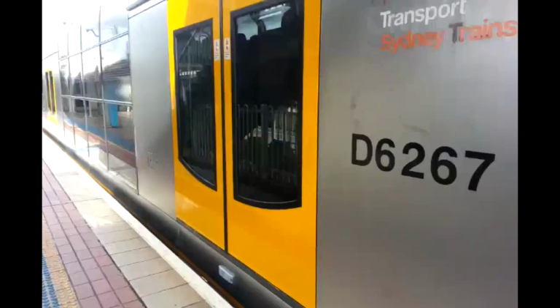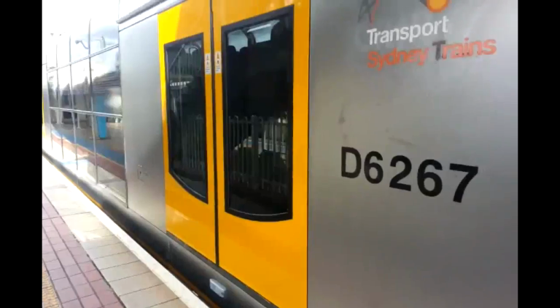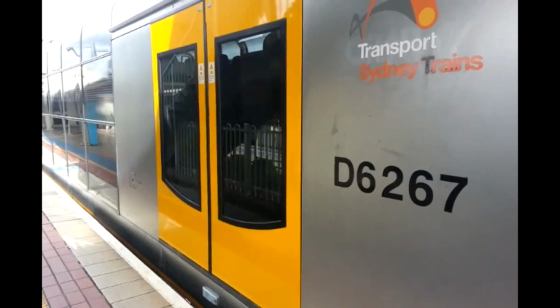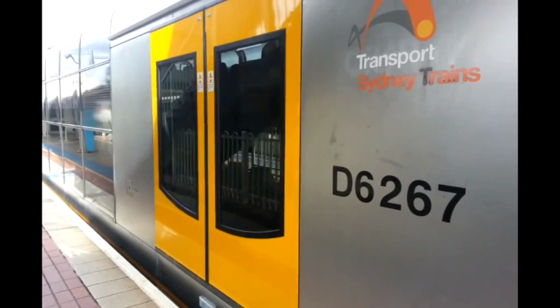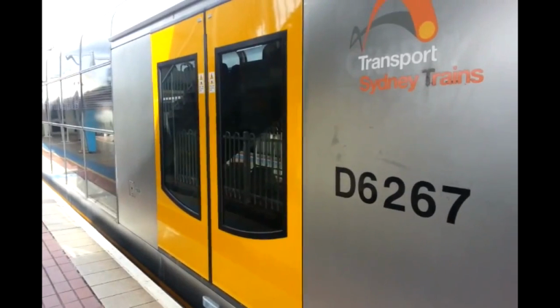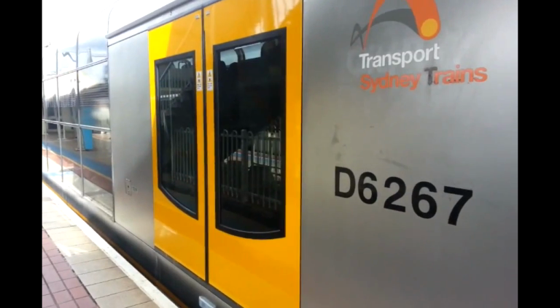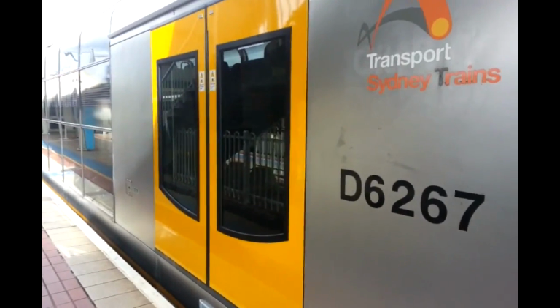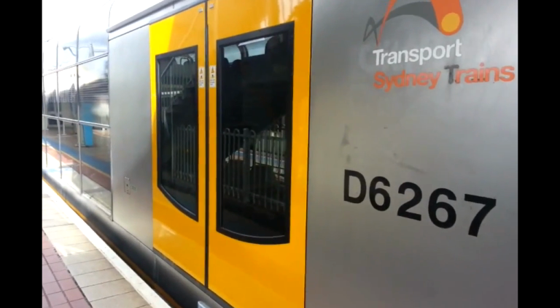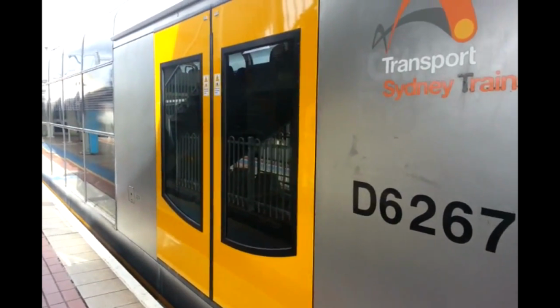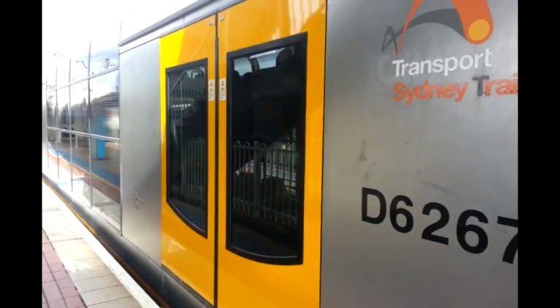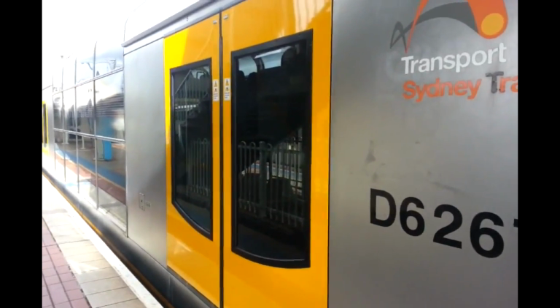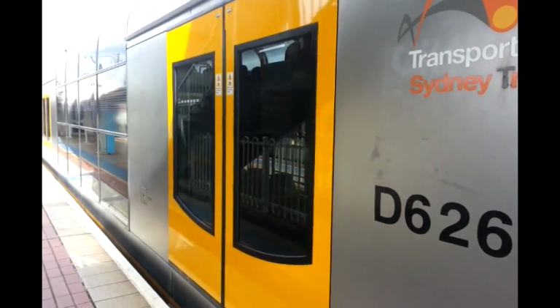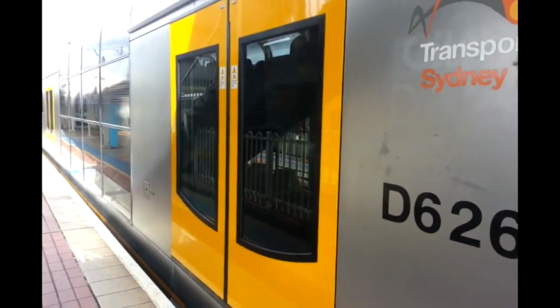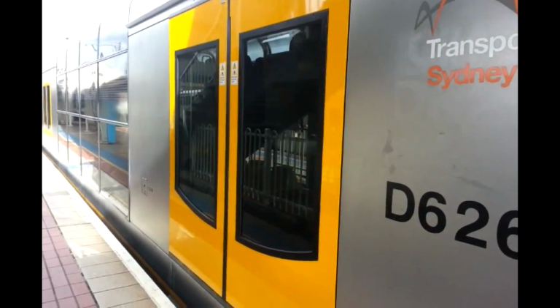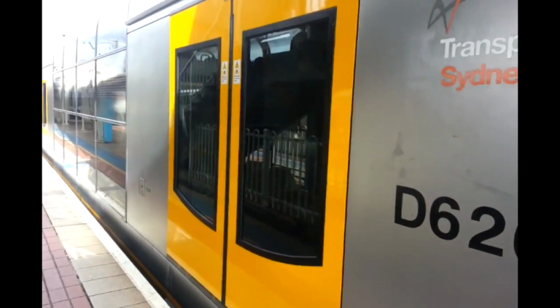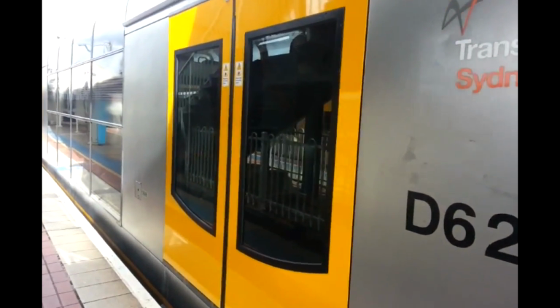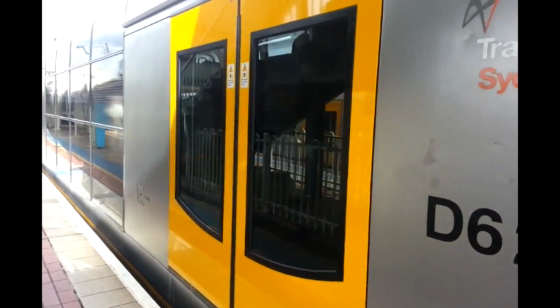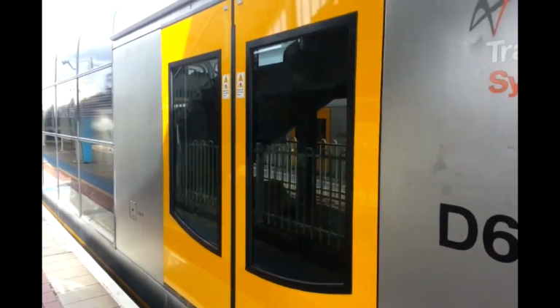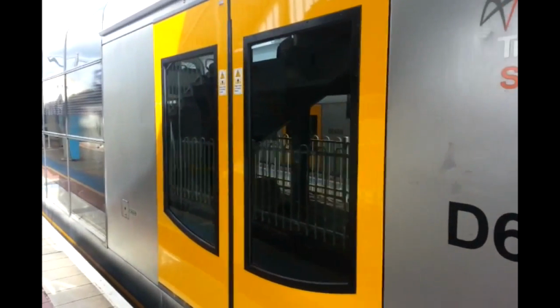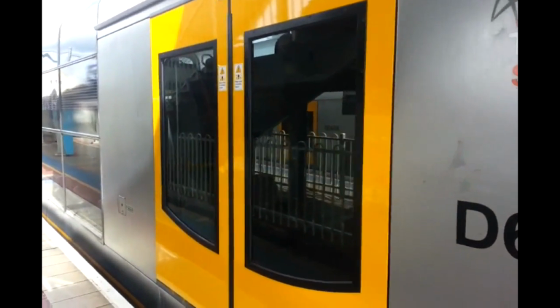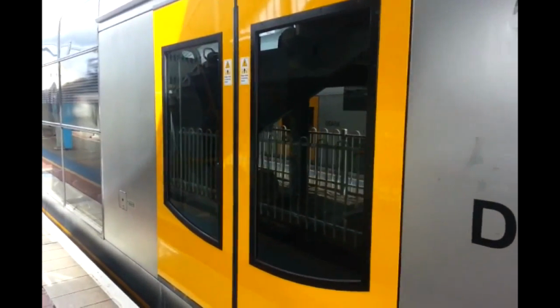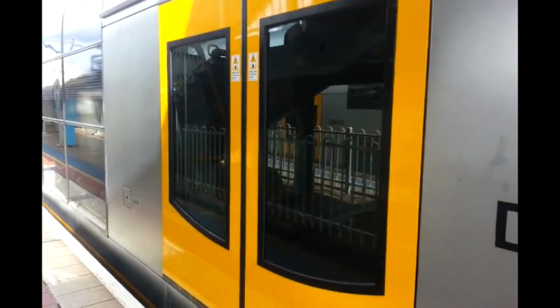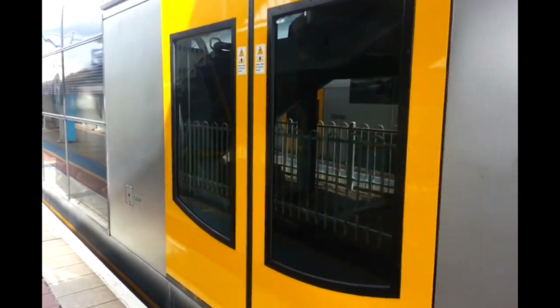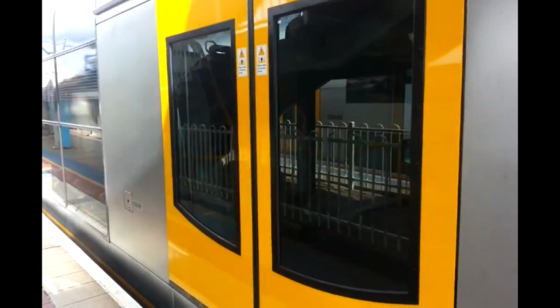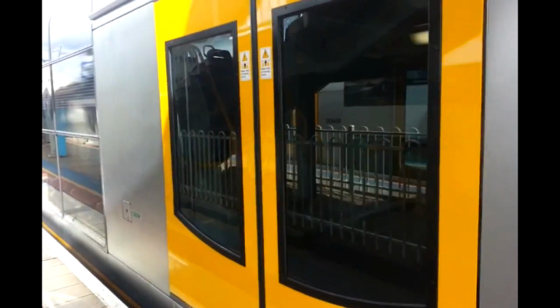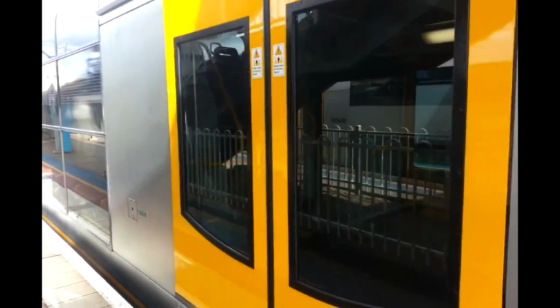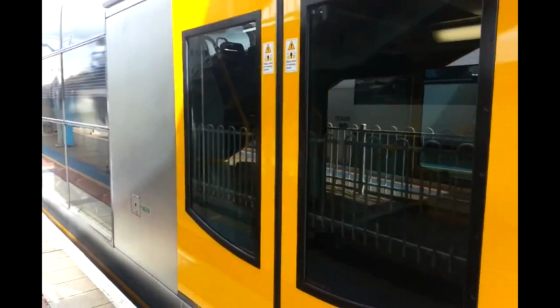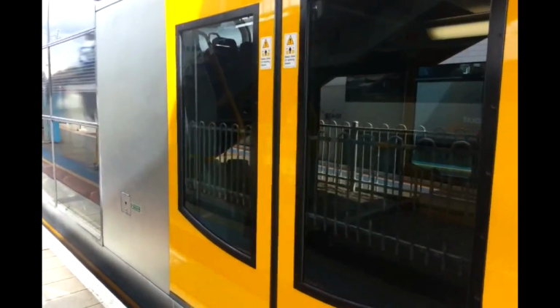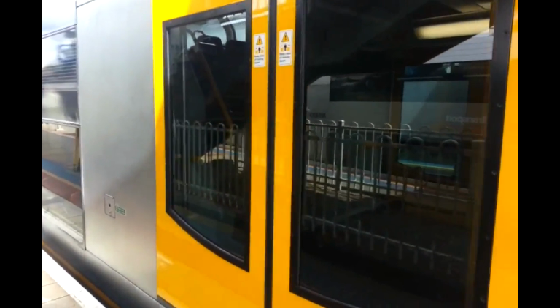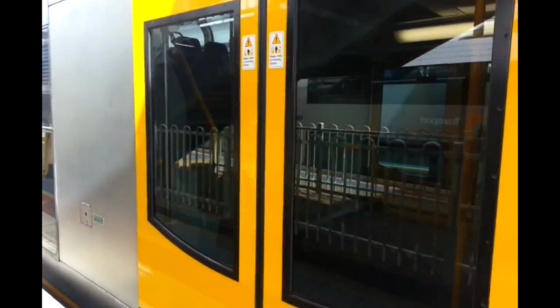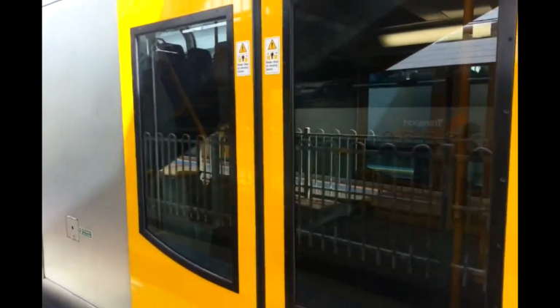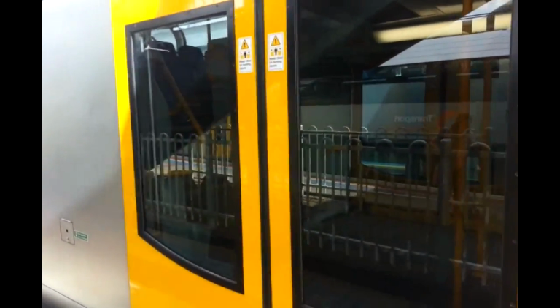Here's another look at the new Tangara doors, M-set style.